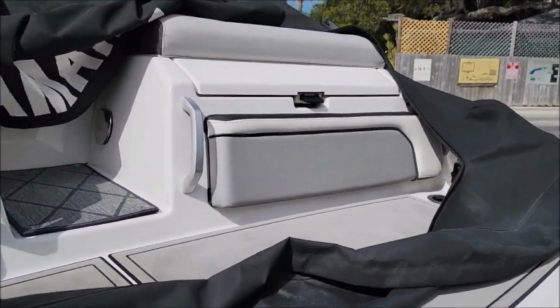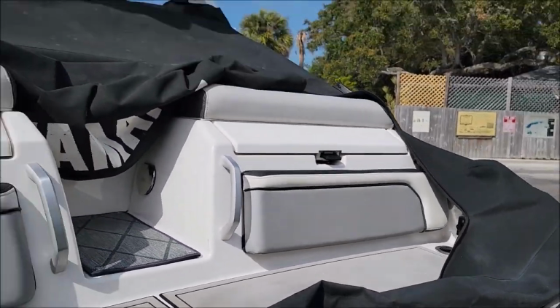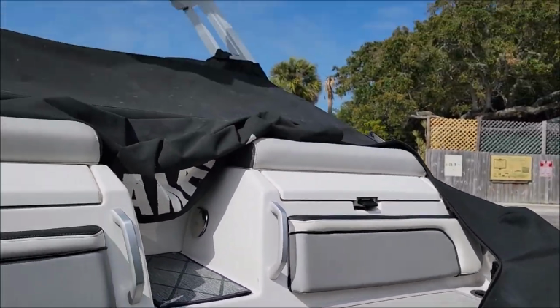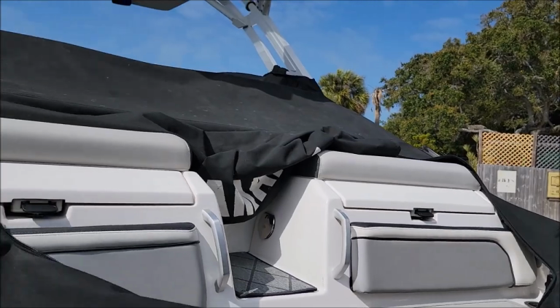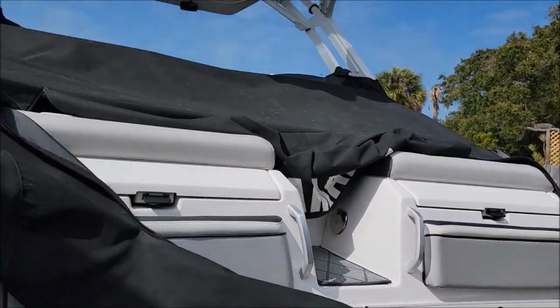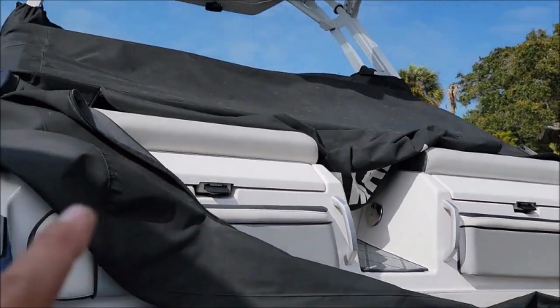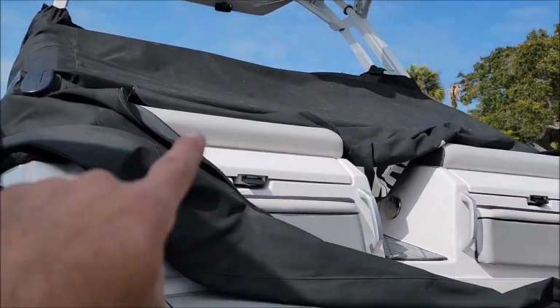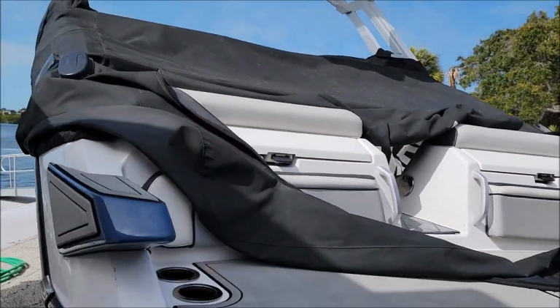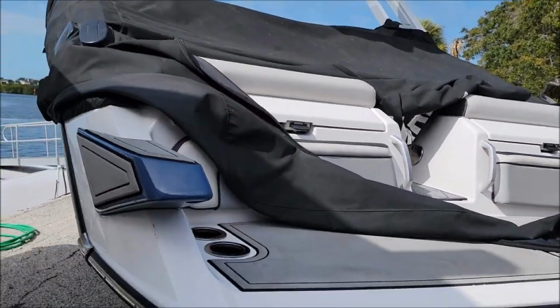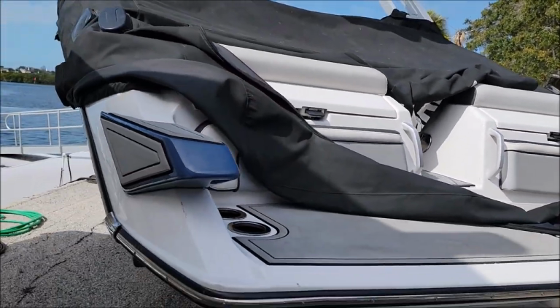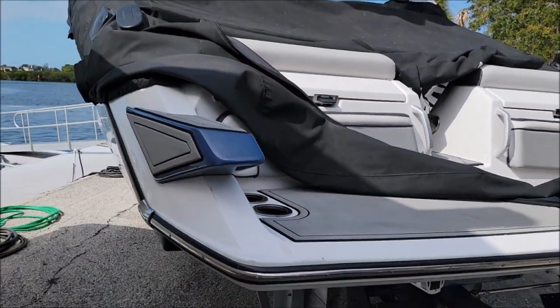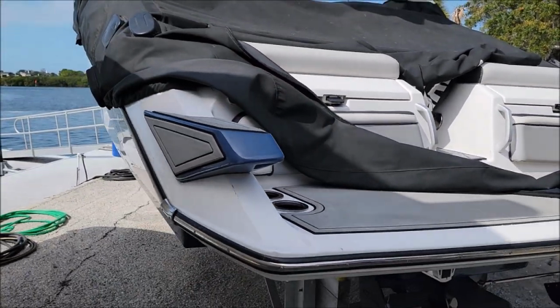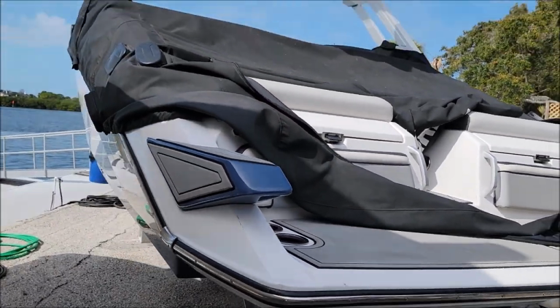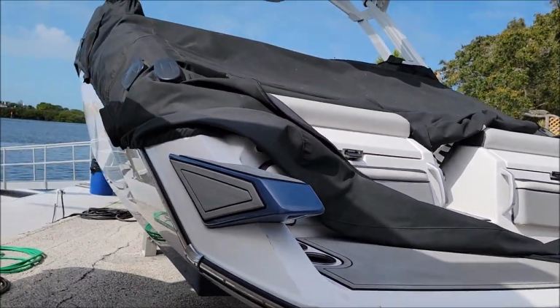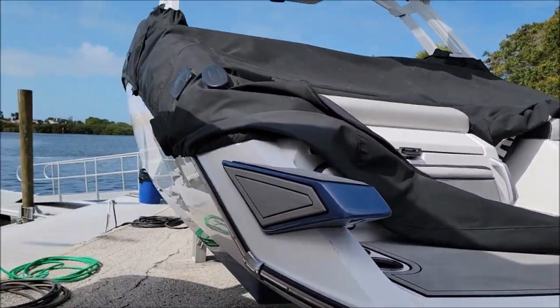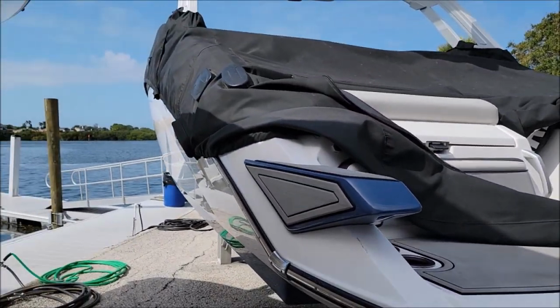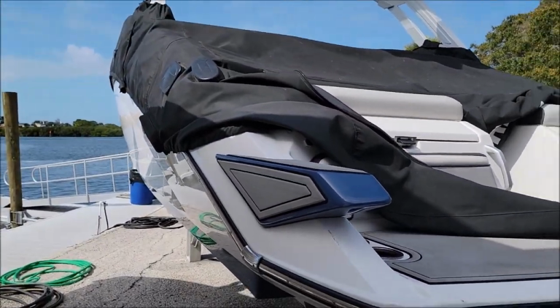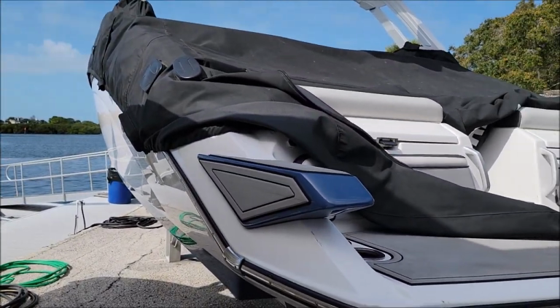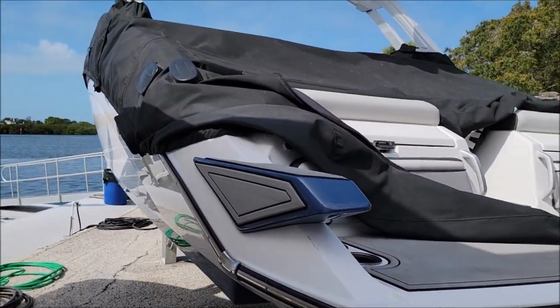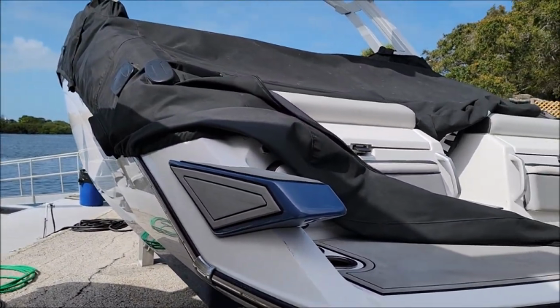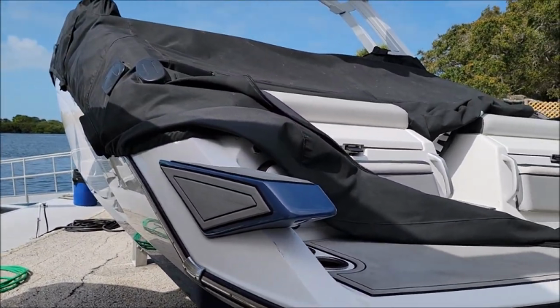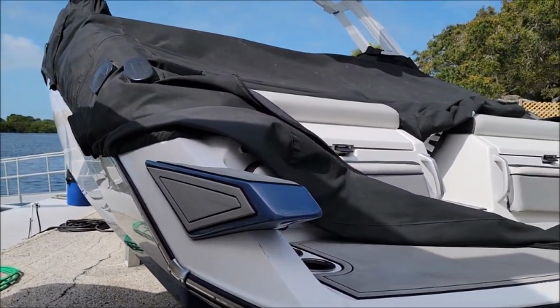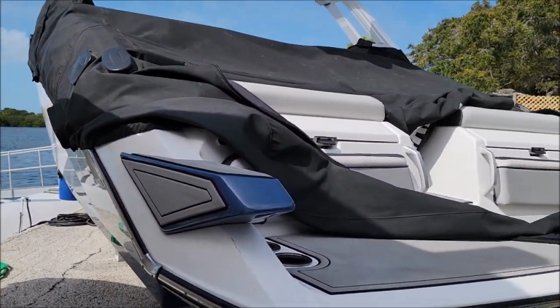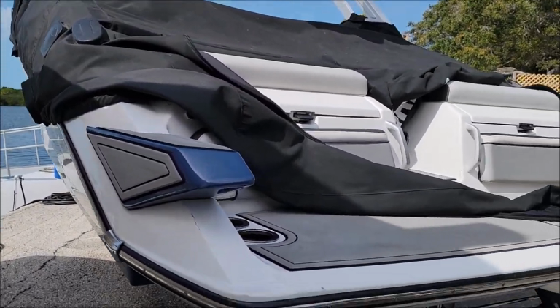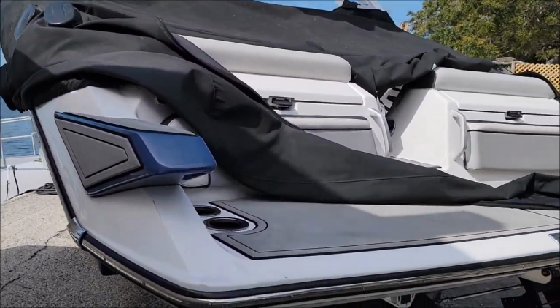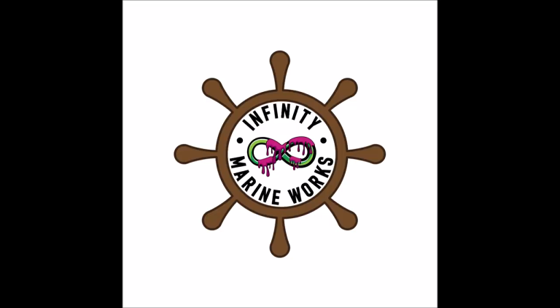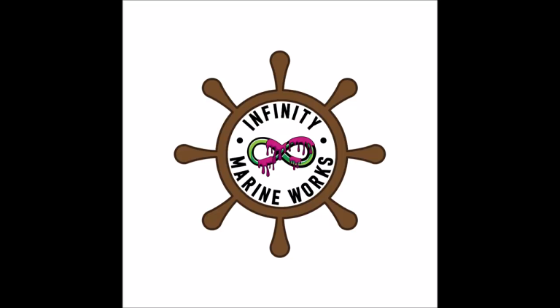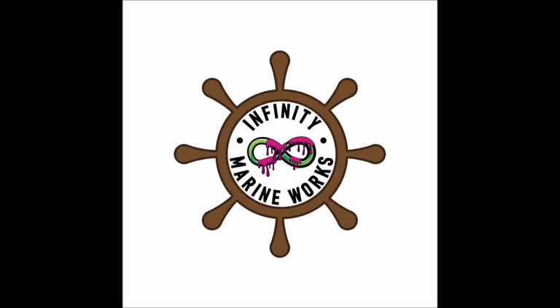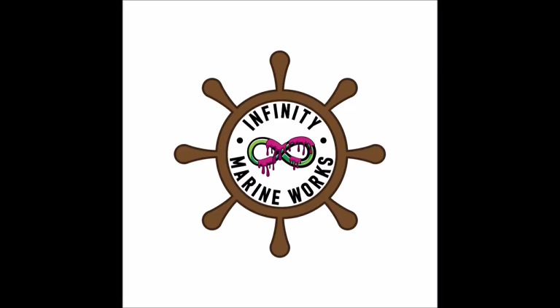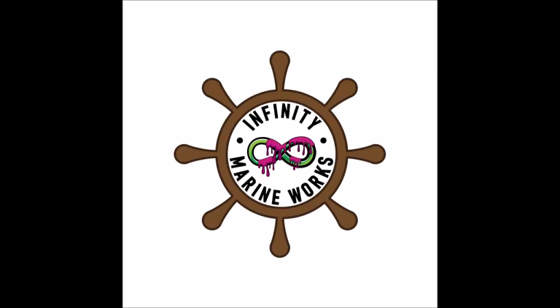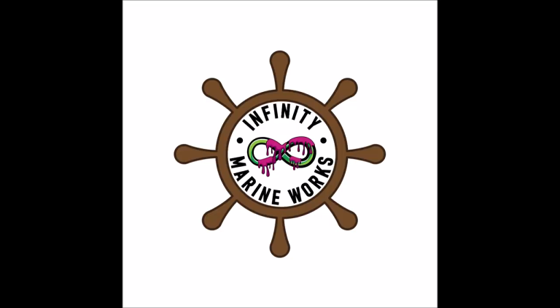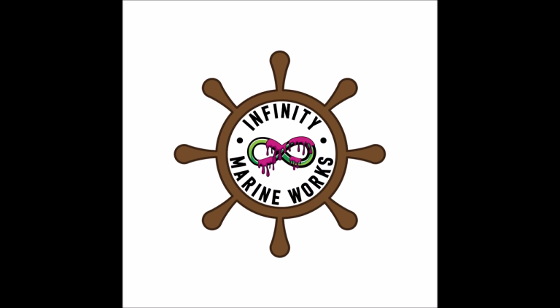We're going to button up this cover and we're out of here.